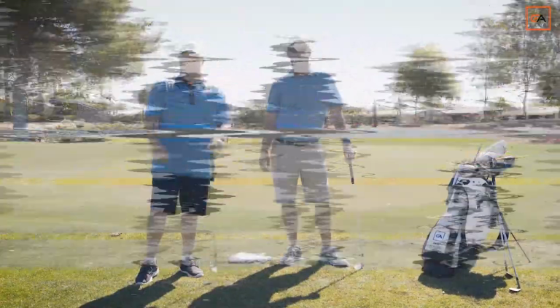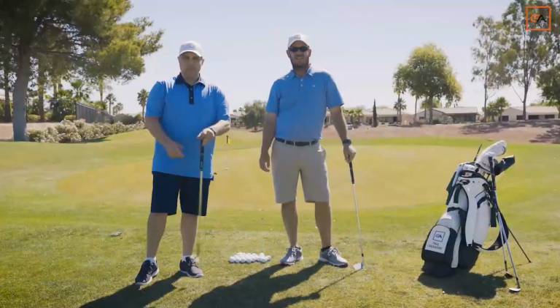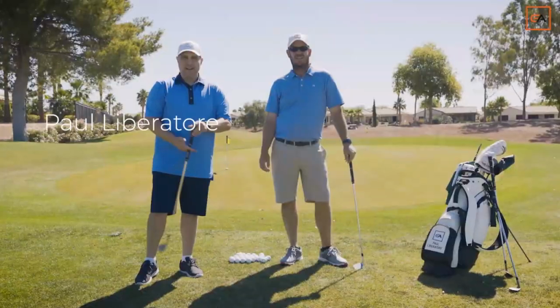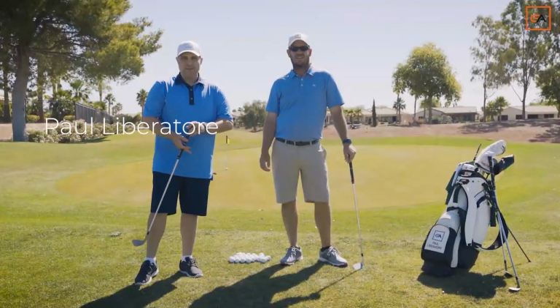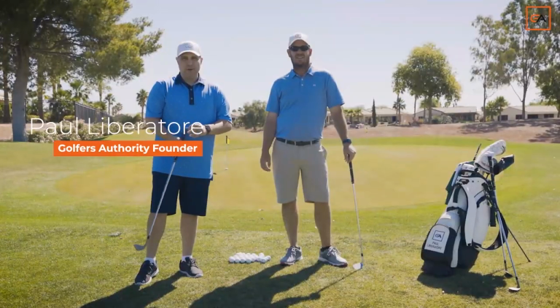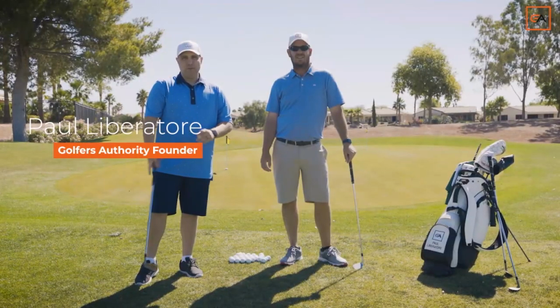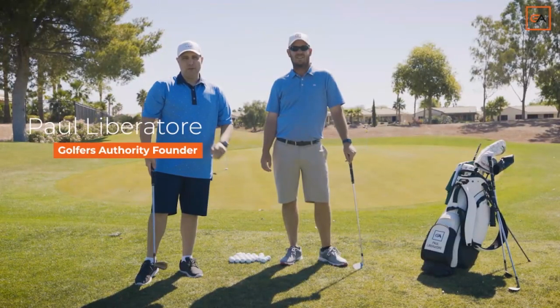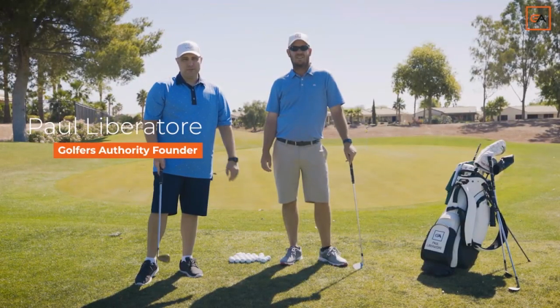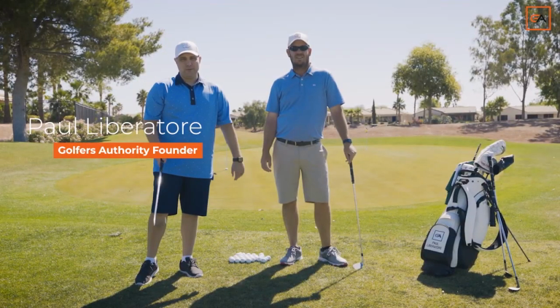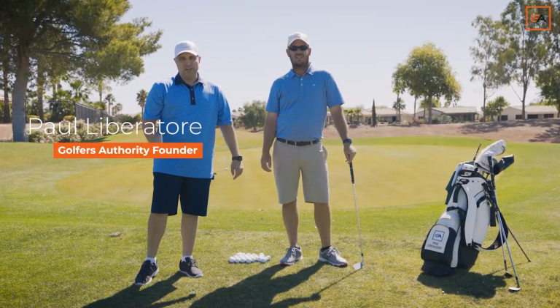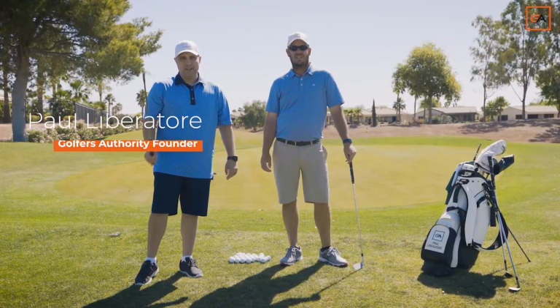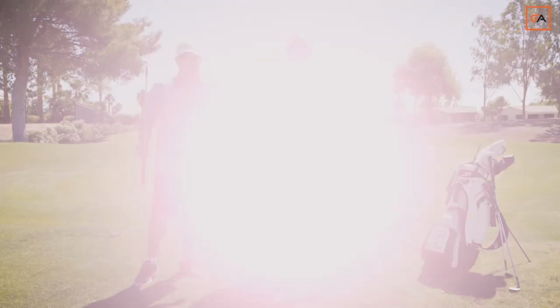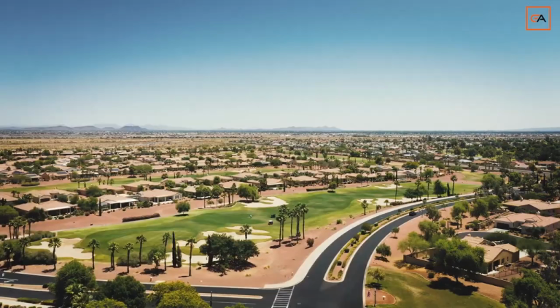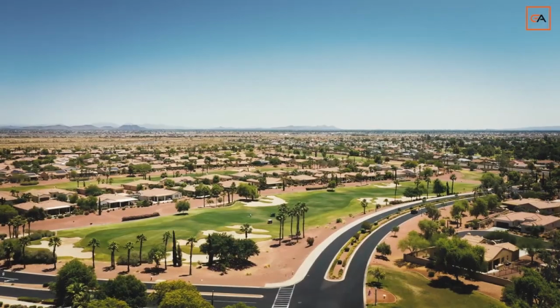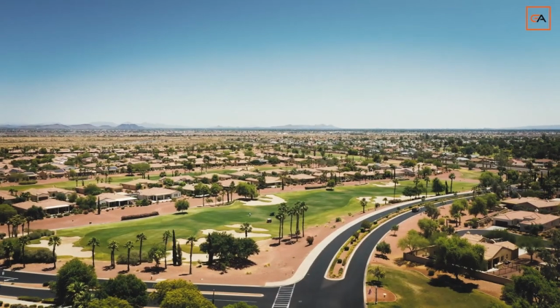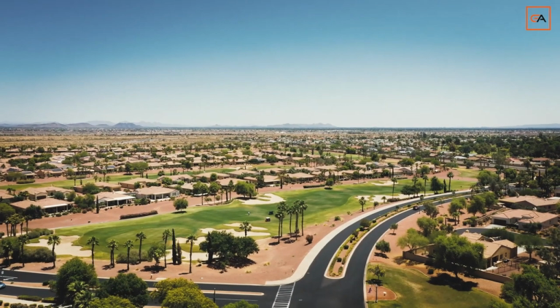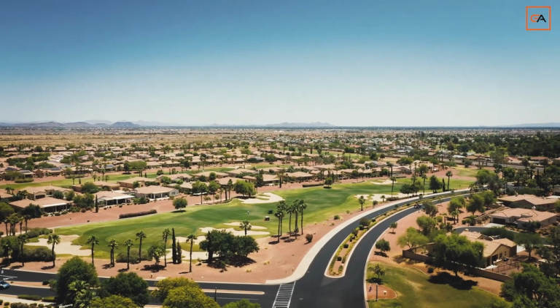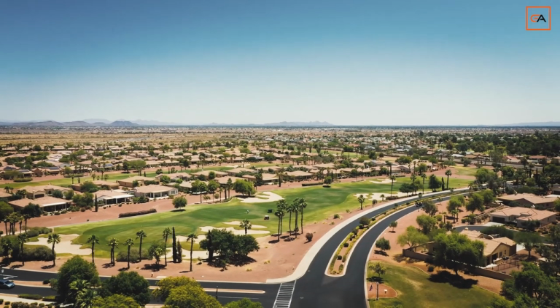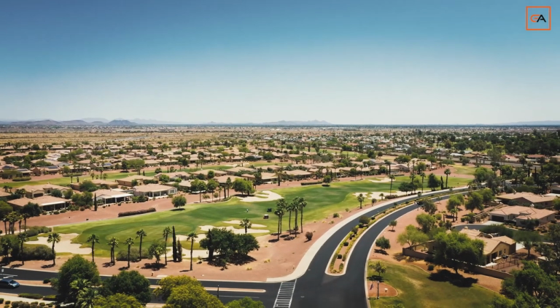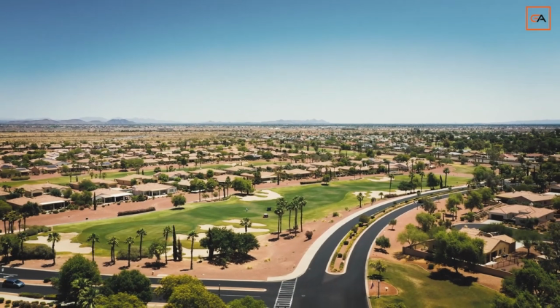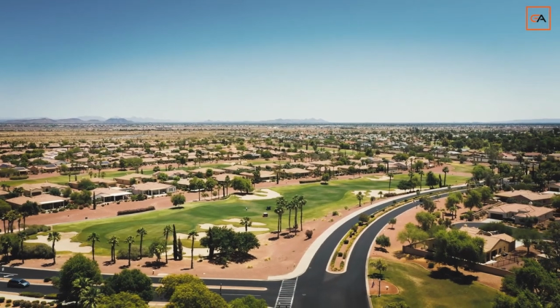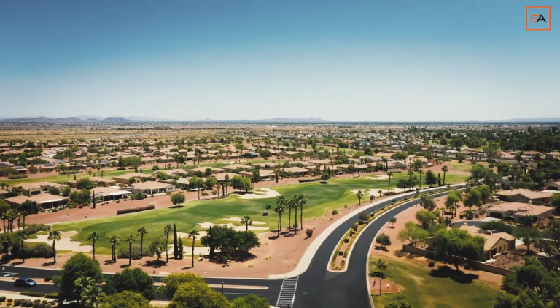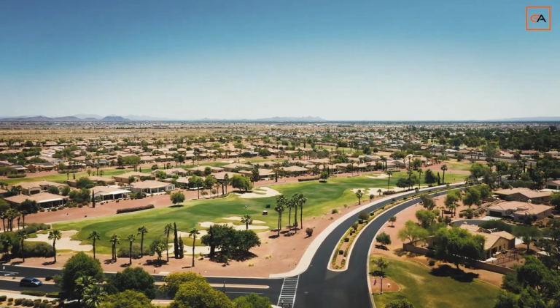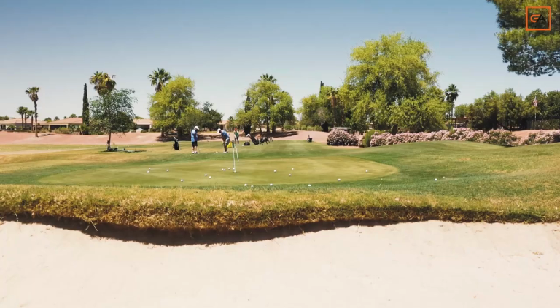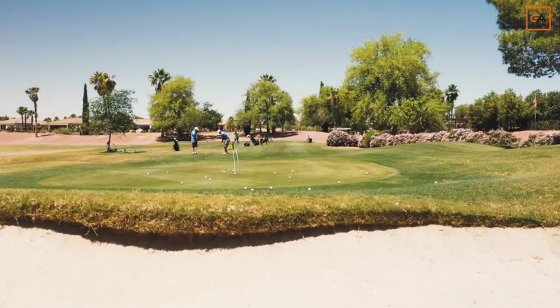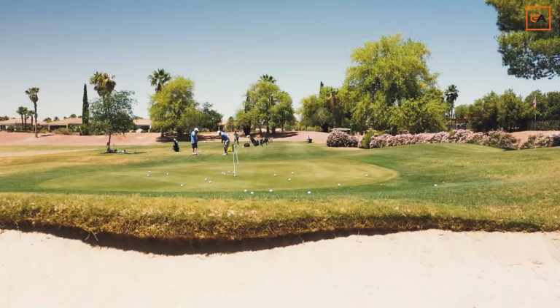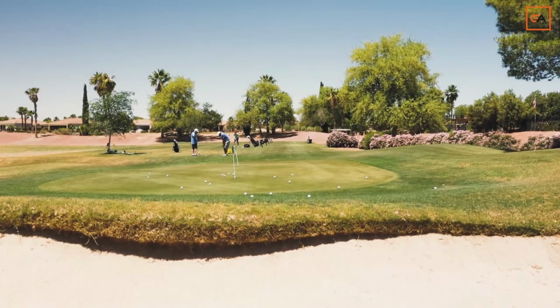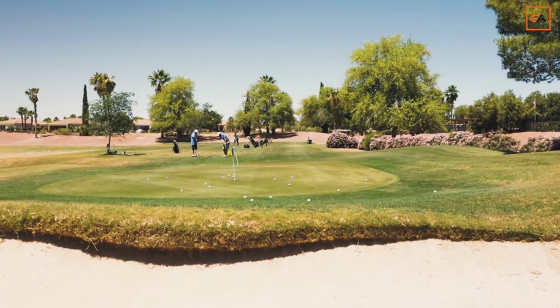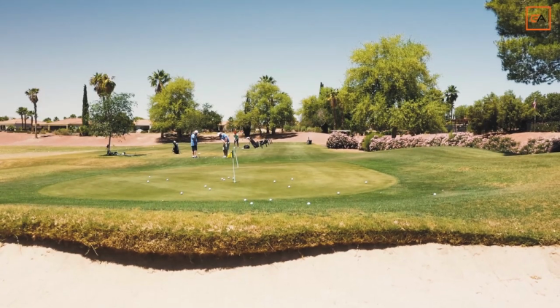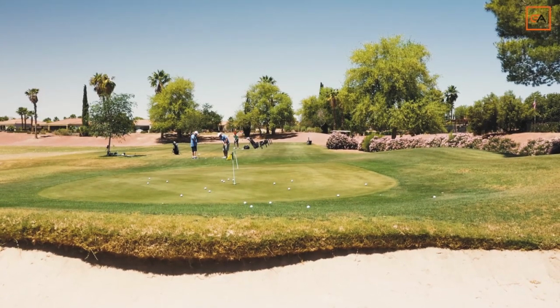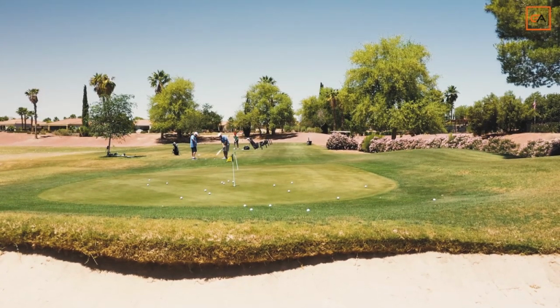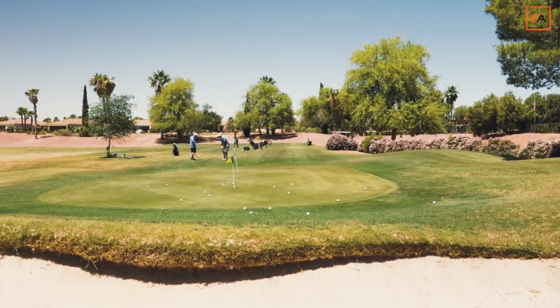What's up guys? Paul from Golfers Authority. Today we're at the beautiful Portobello Golf Course in Sun City, Arizona.